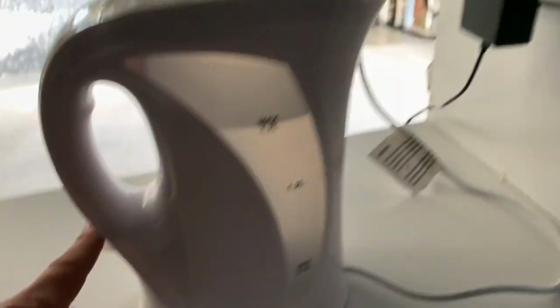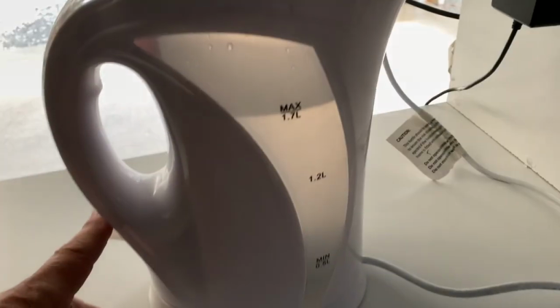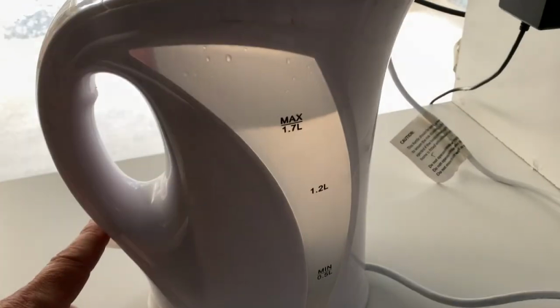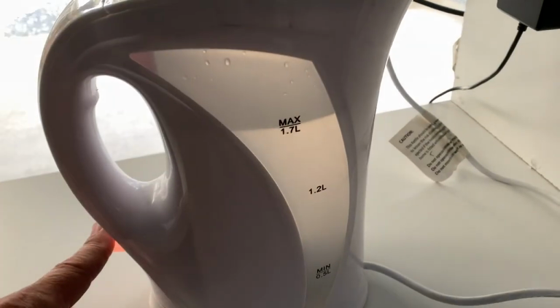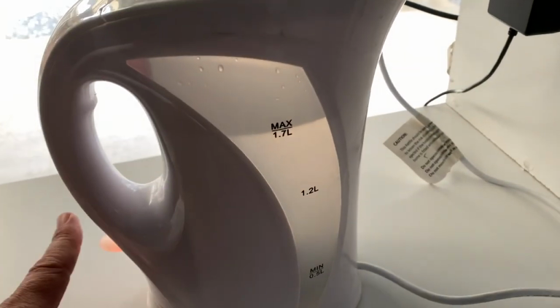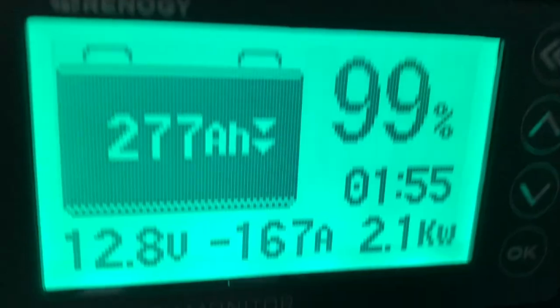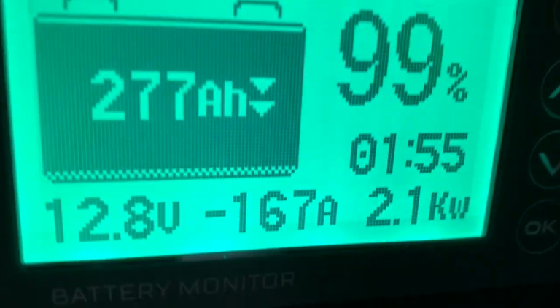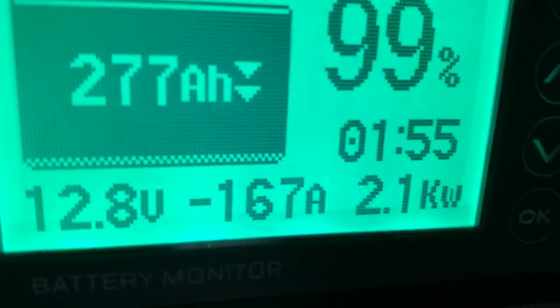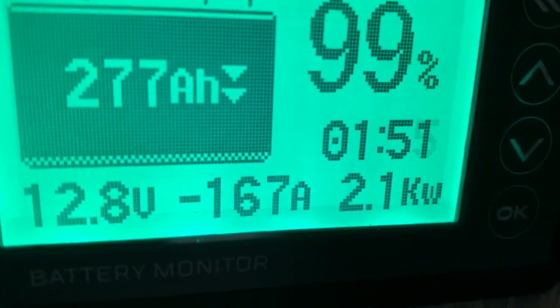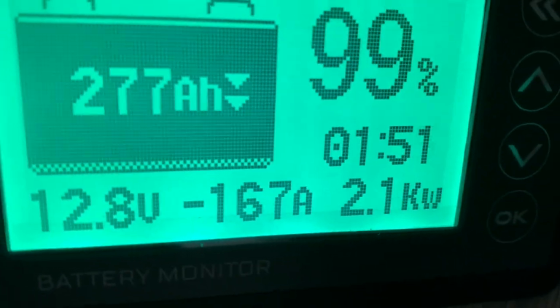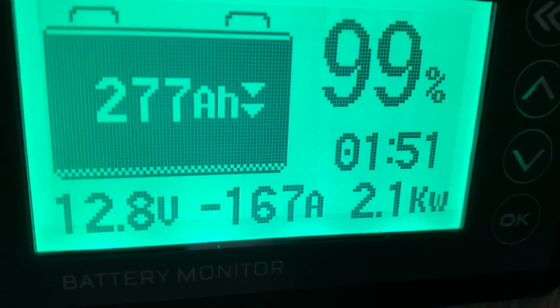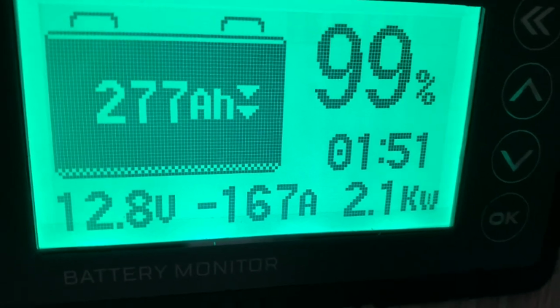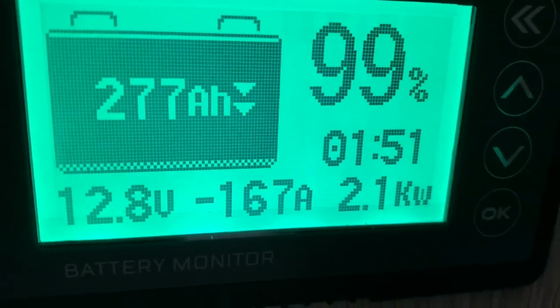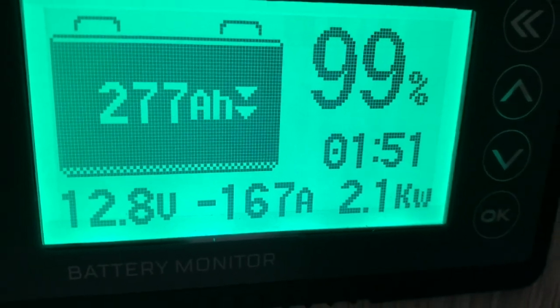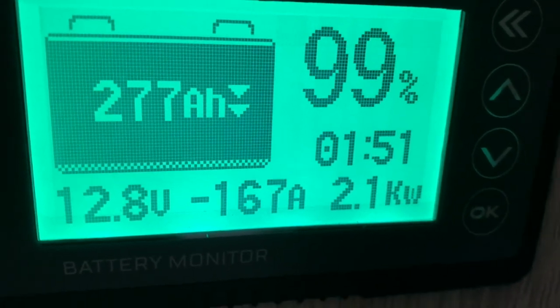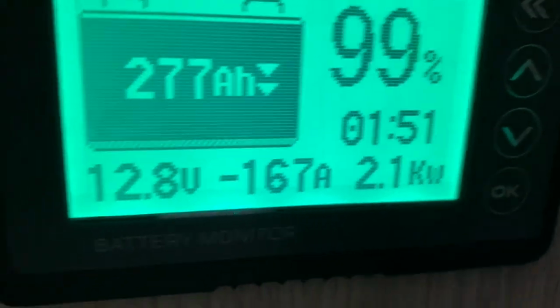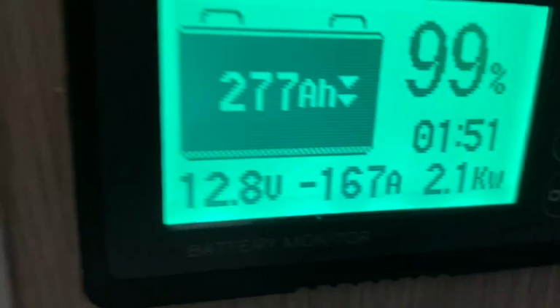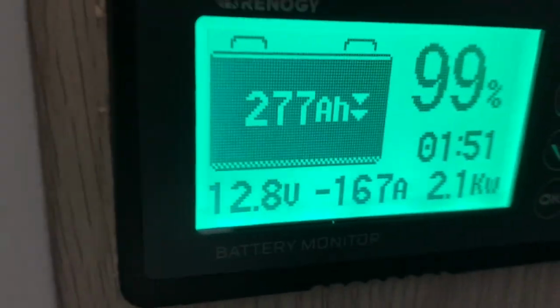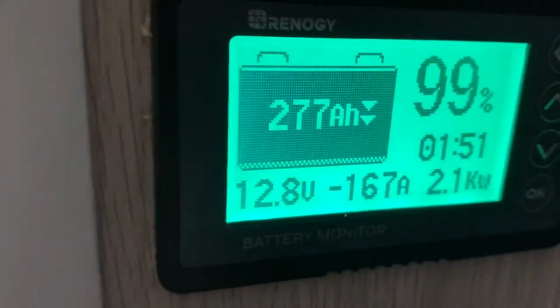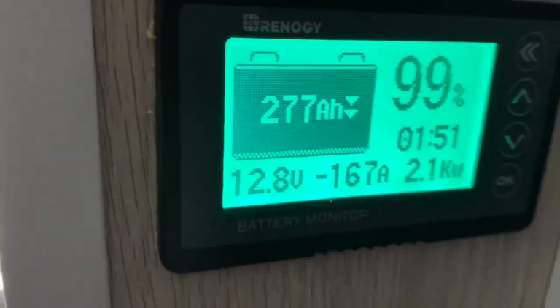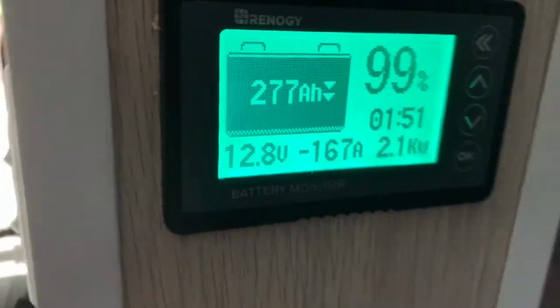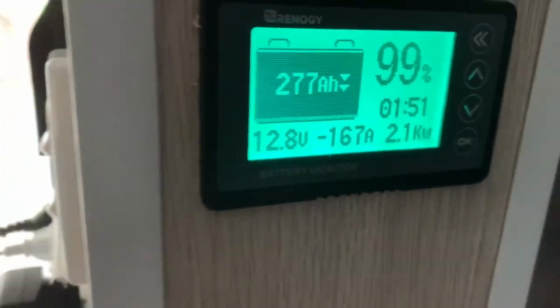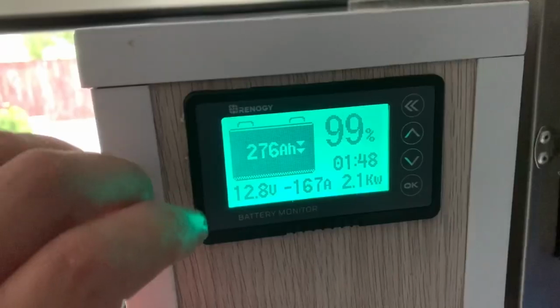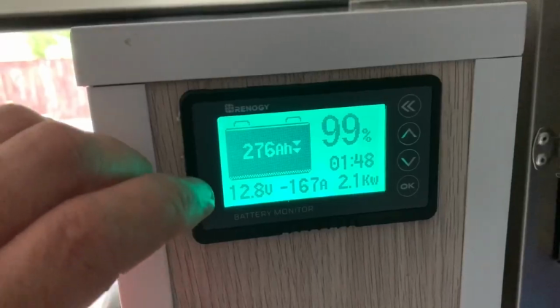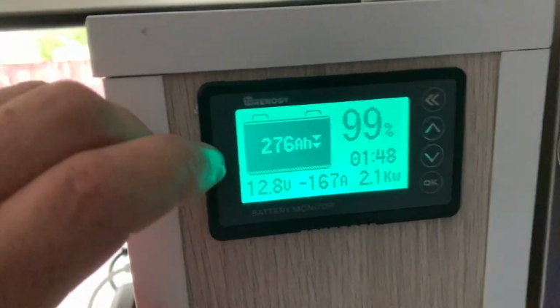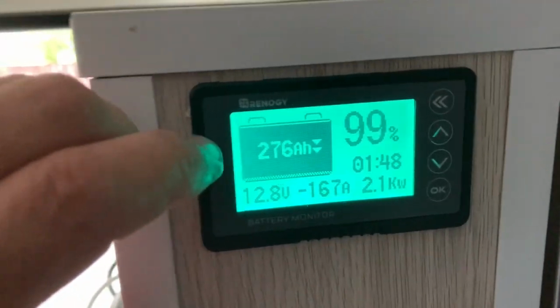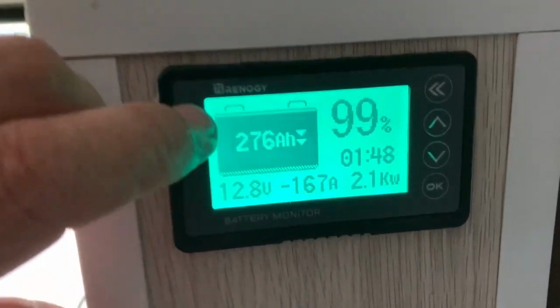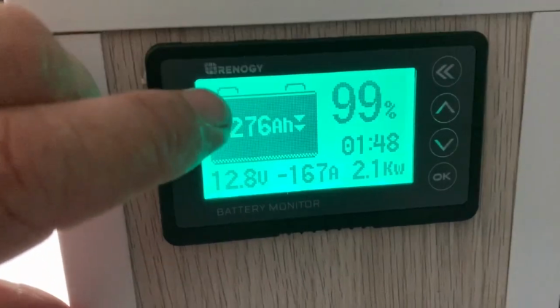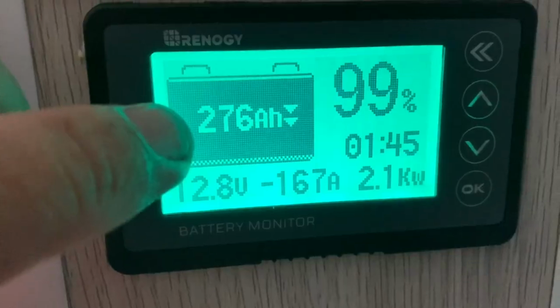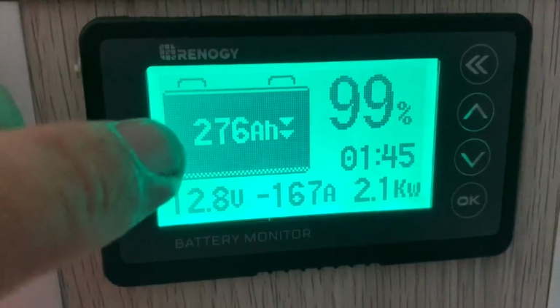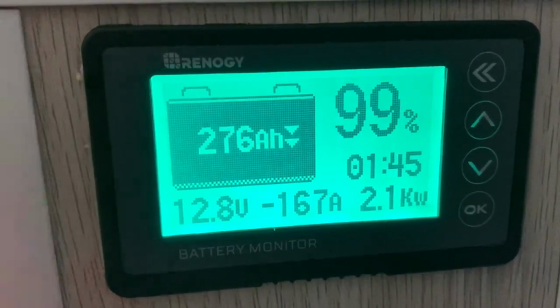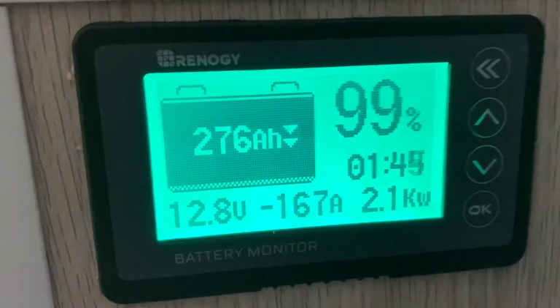Okay, I'm going to turn the jug on — this is cold water. Okay, there we have 167 amps draw on the battery. So far we've used 3 amp hours.